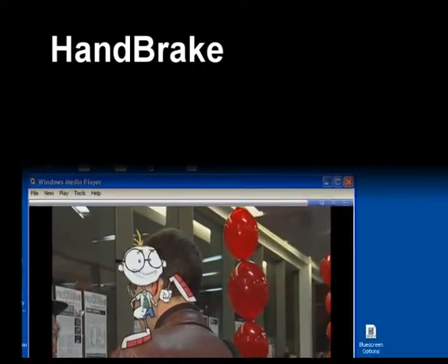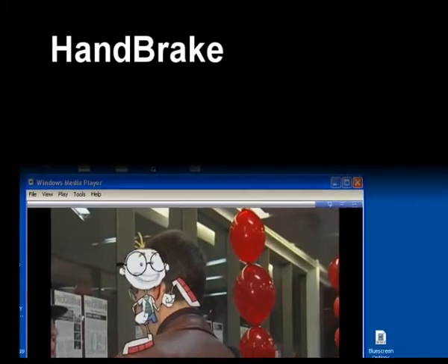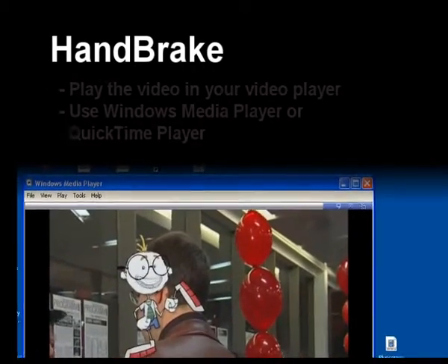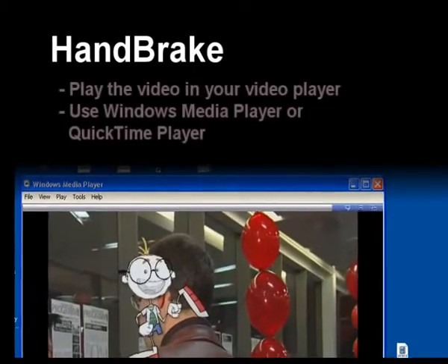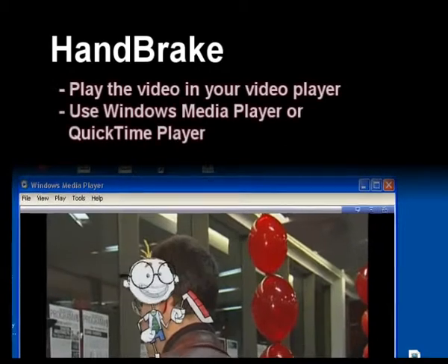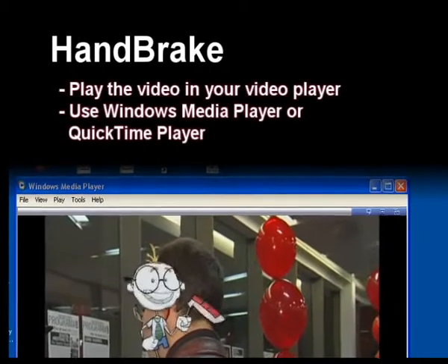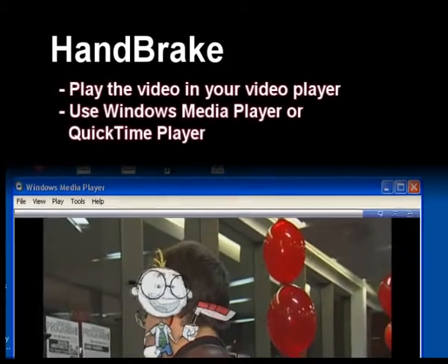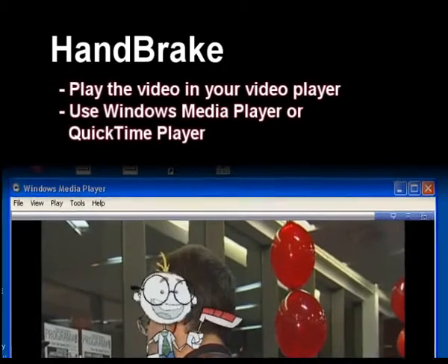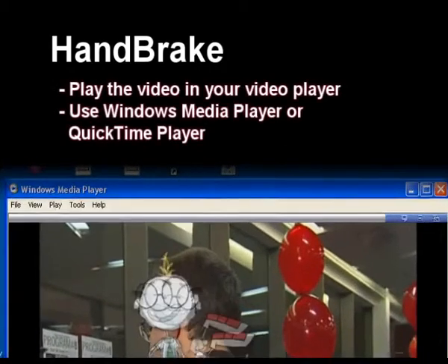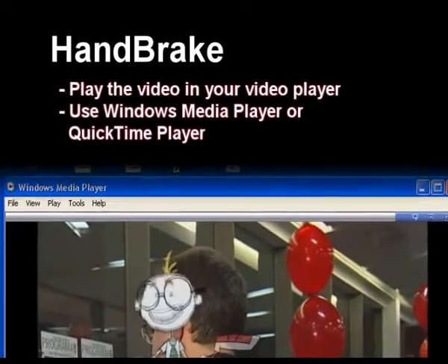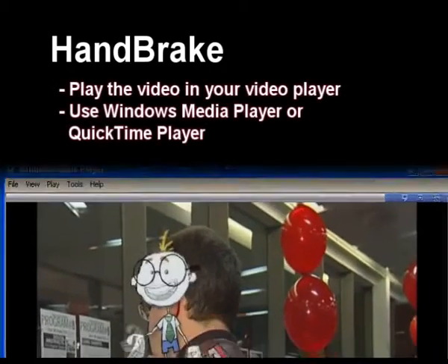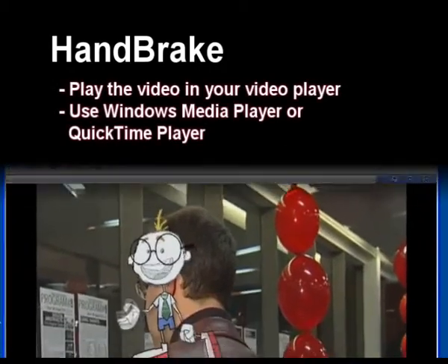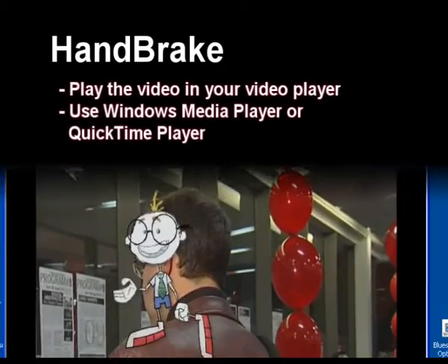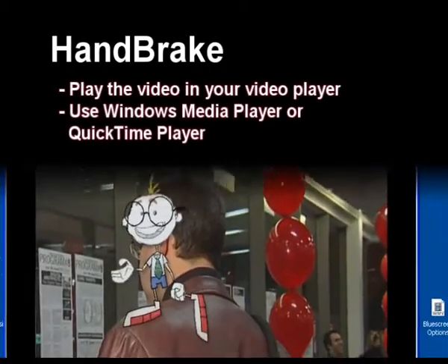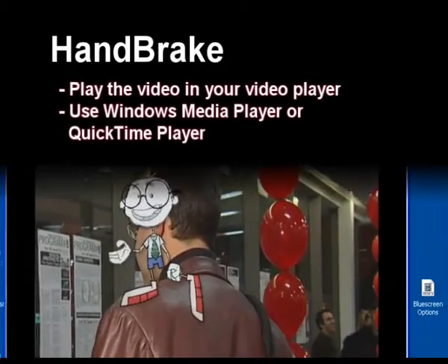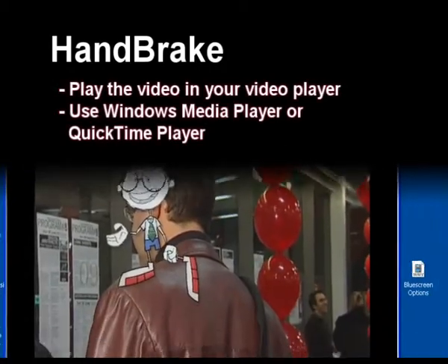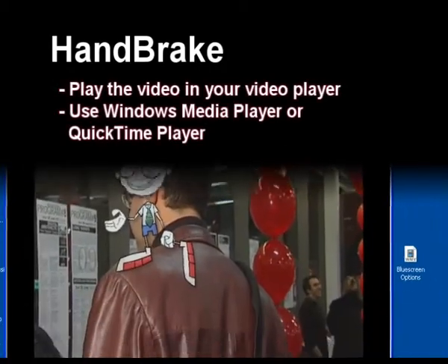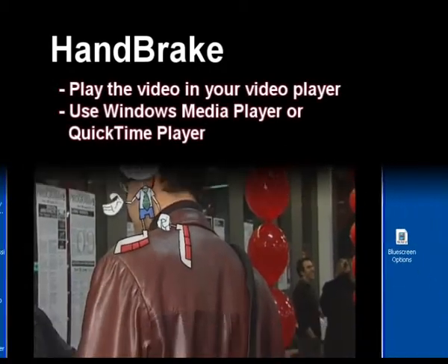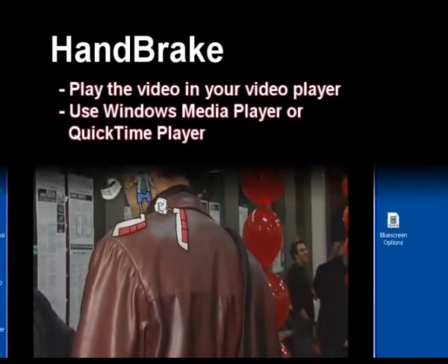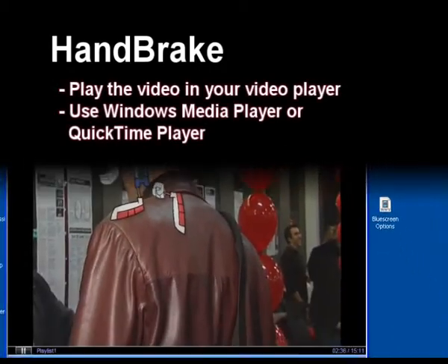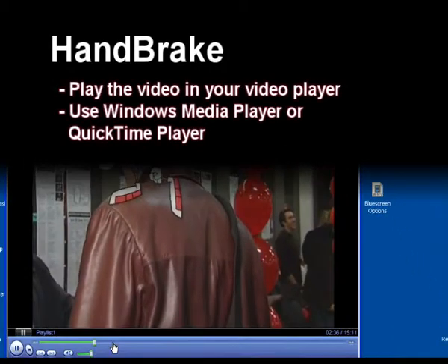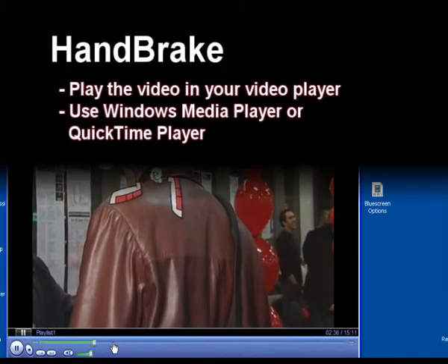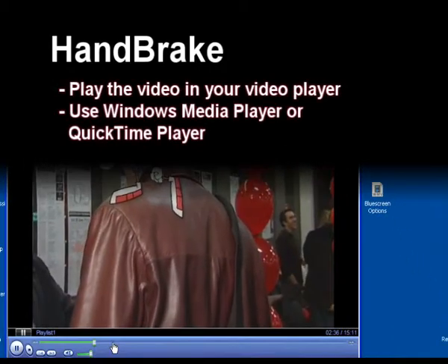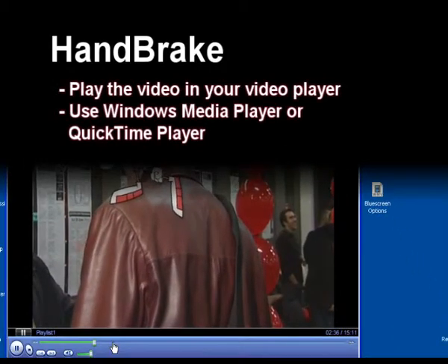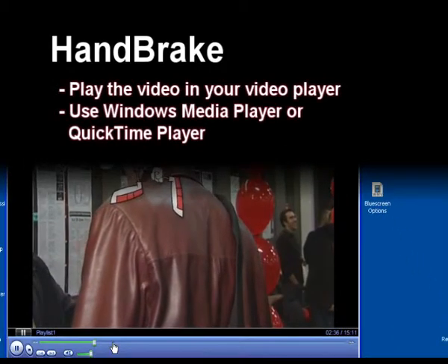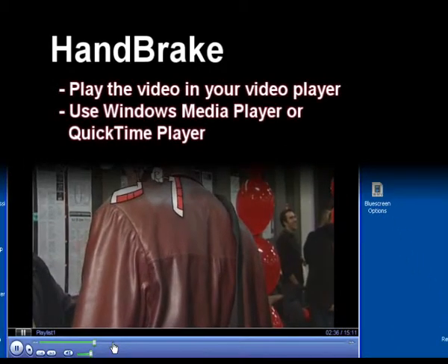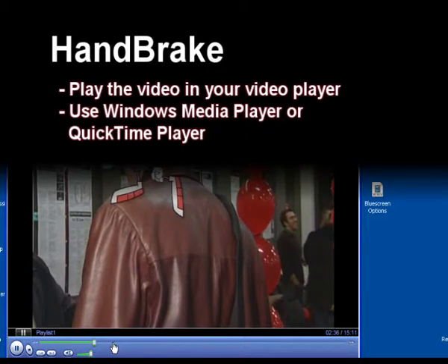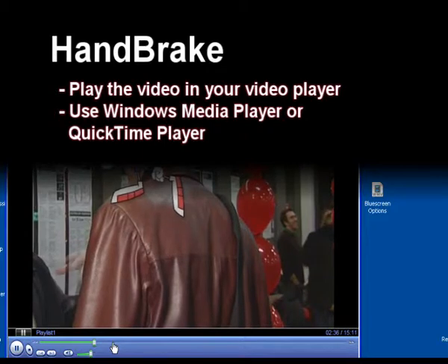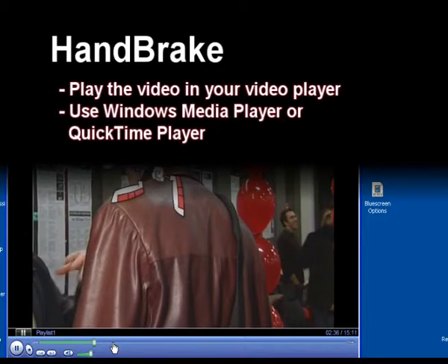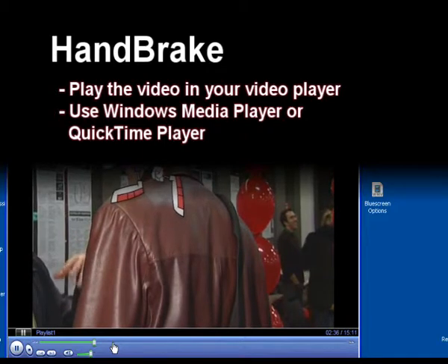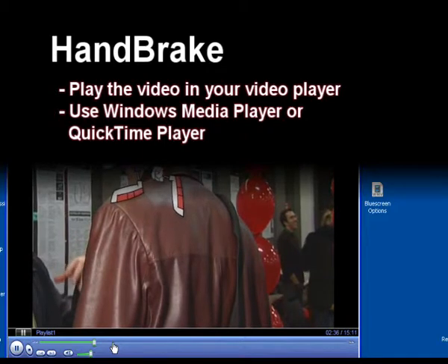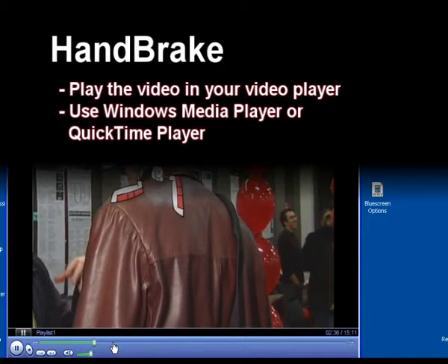Once your conversion is complete, you can play your video on either Windows Media Player or QuickTime Player.